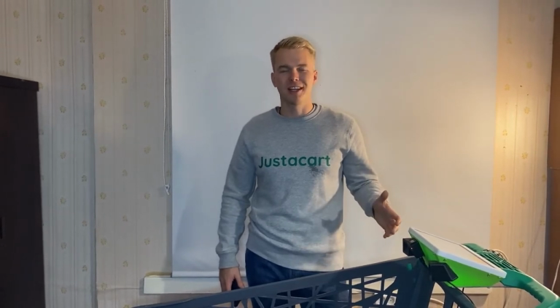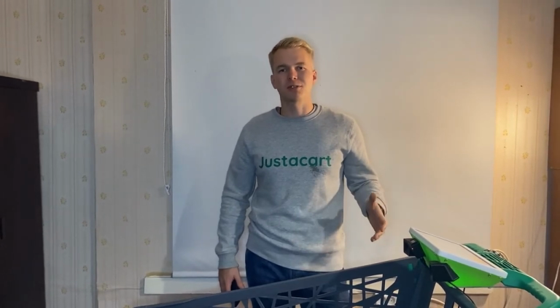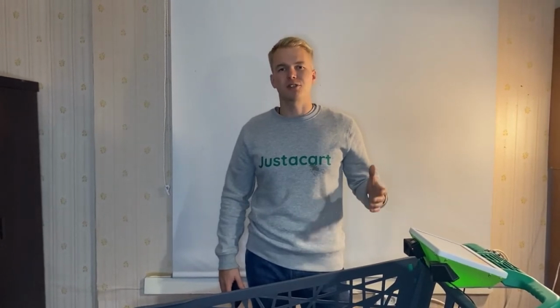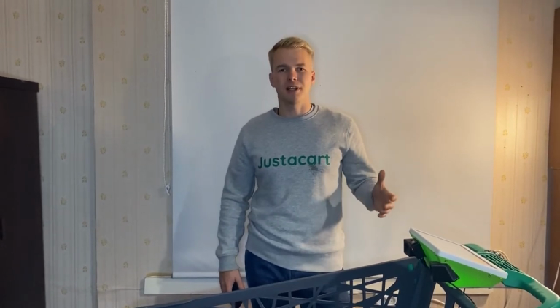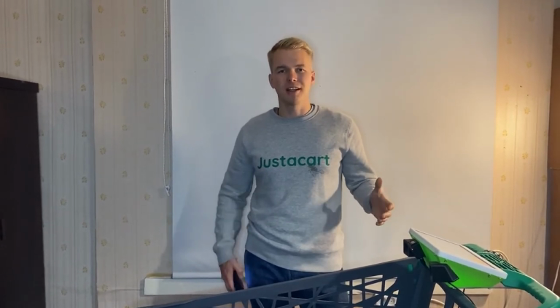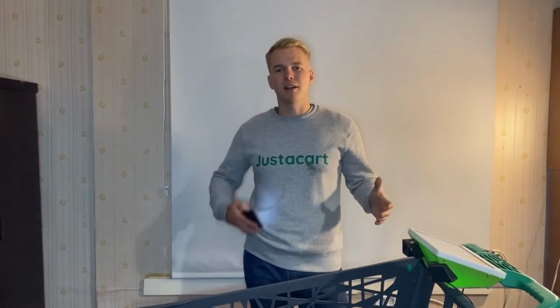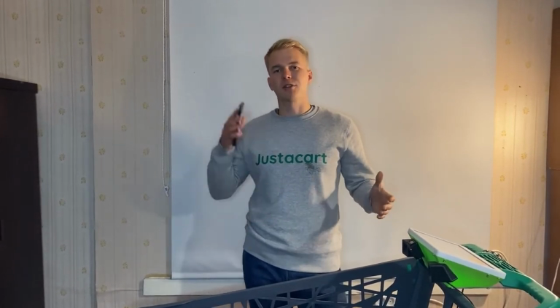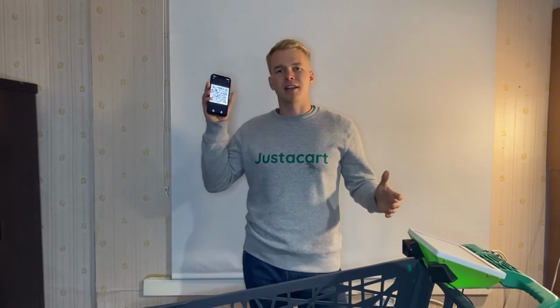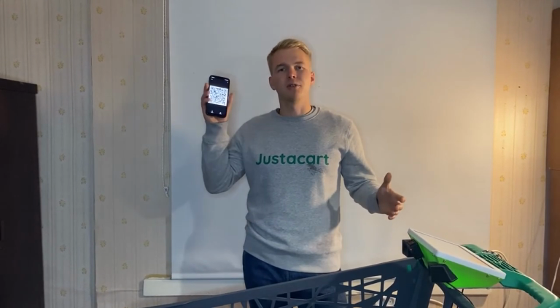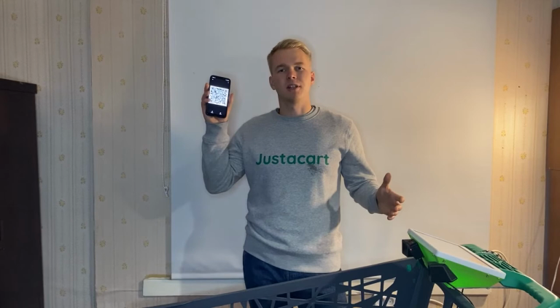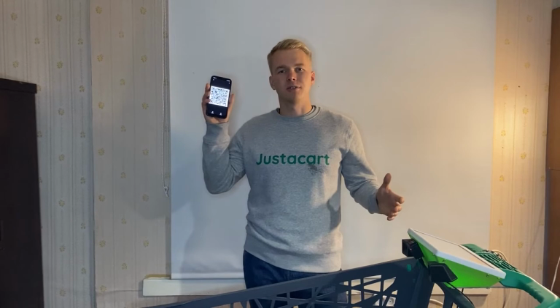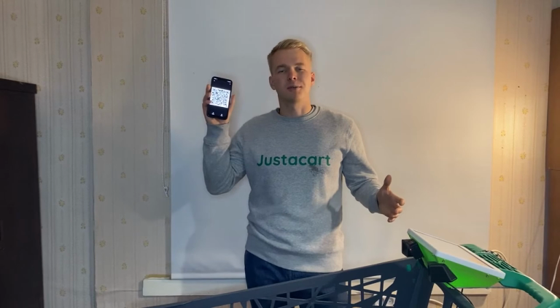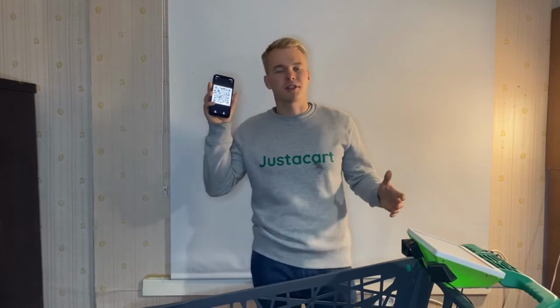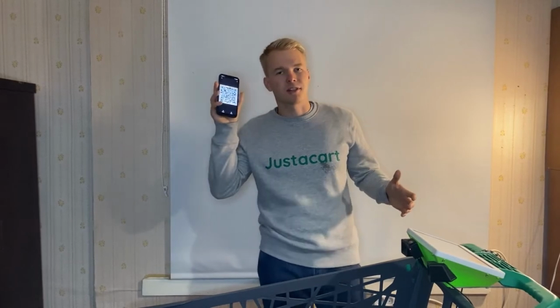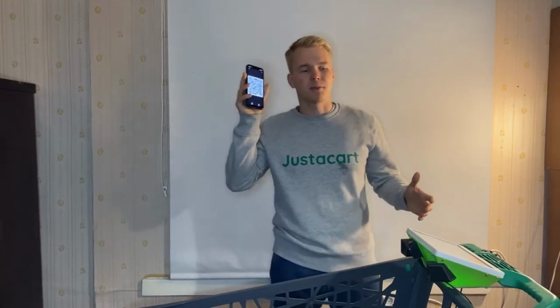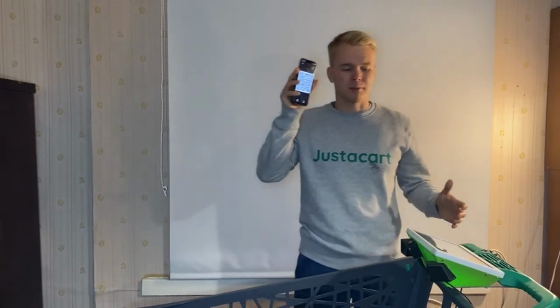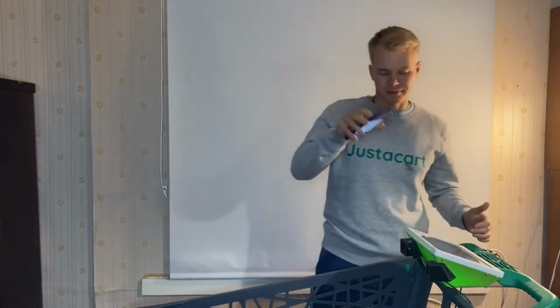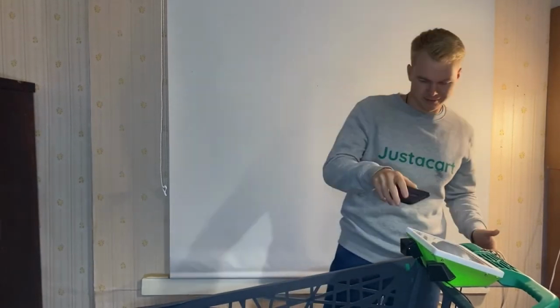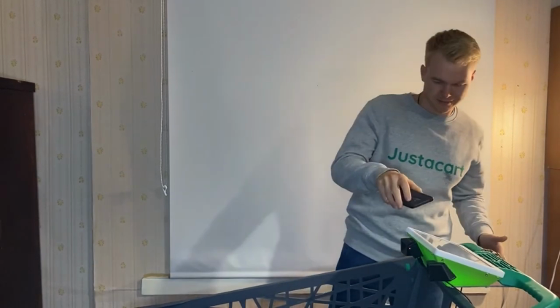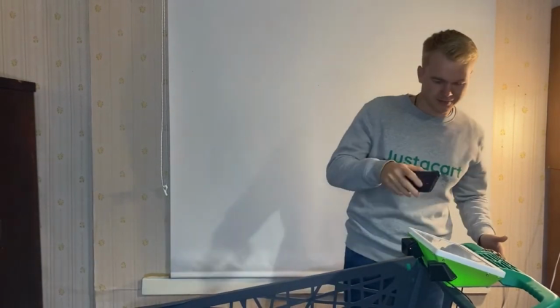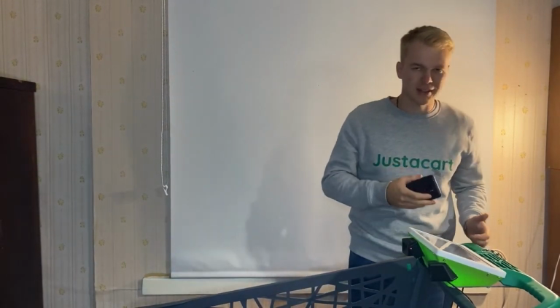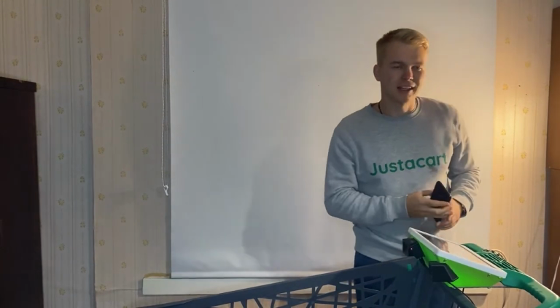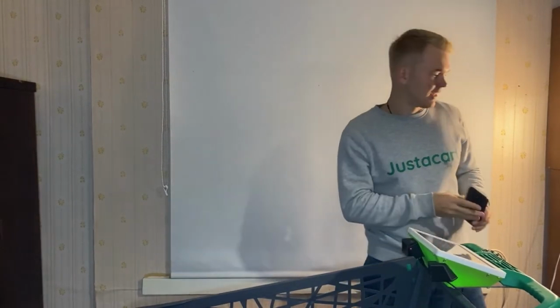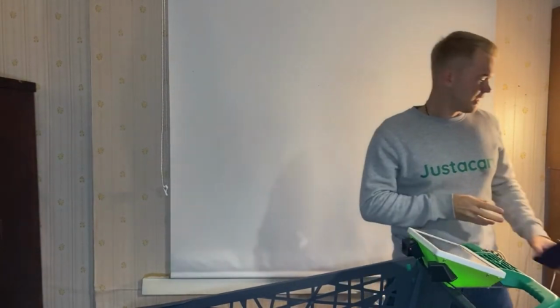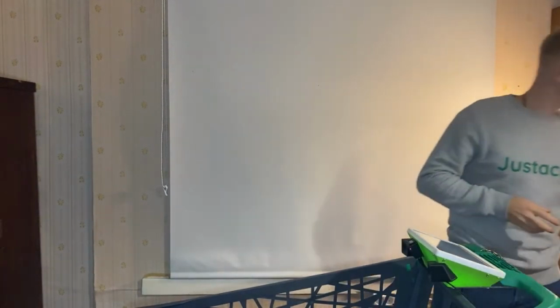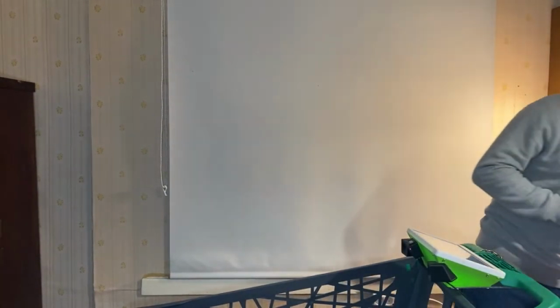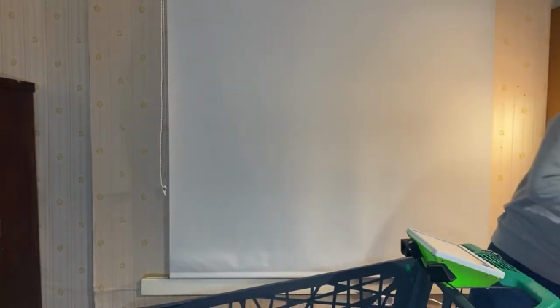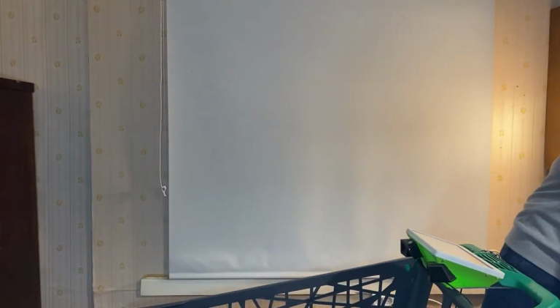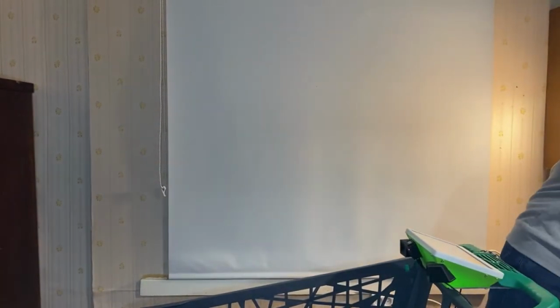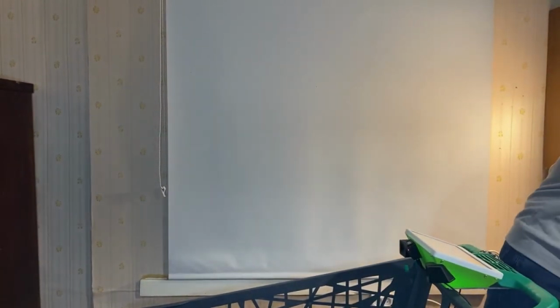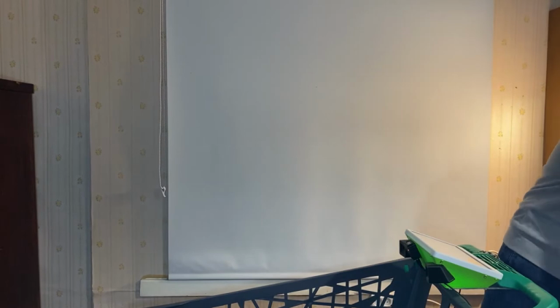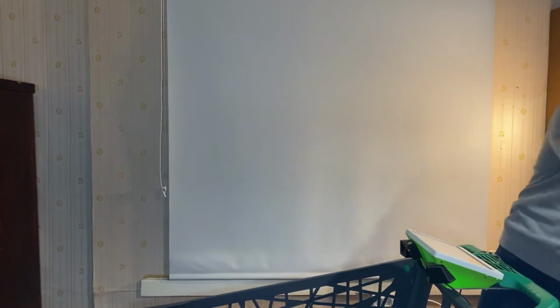To start shopping, I first scan a QR code from the Justacart shopping app. Now I'm ready to place the bags into the cart.